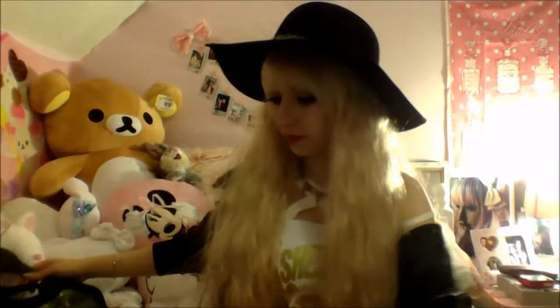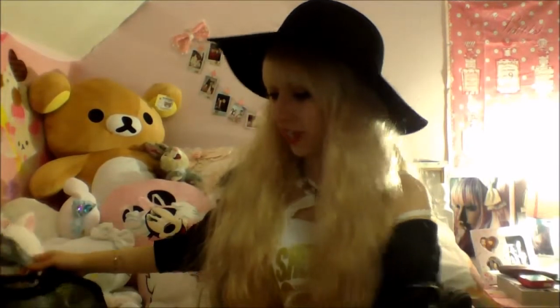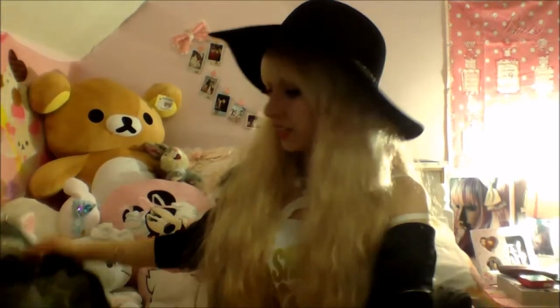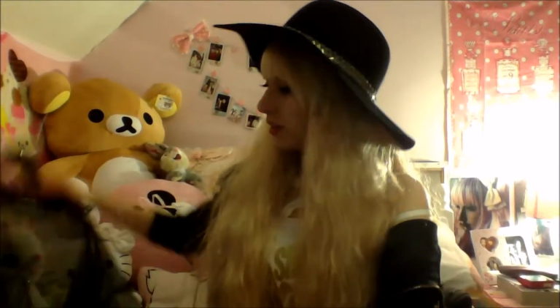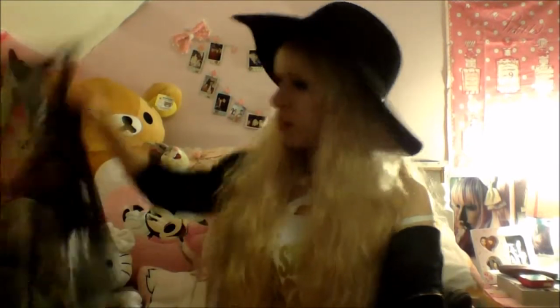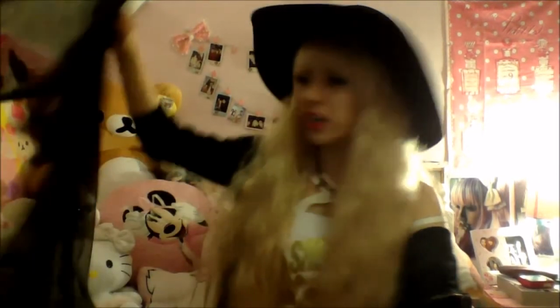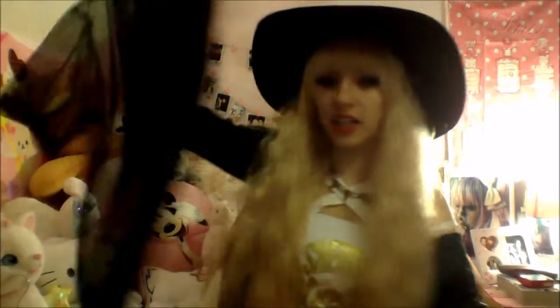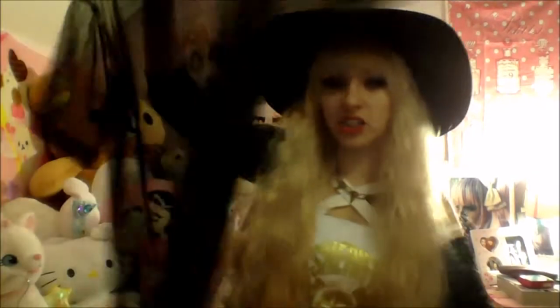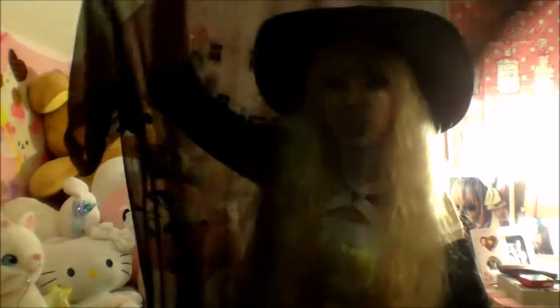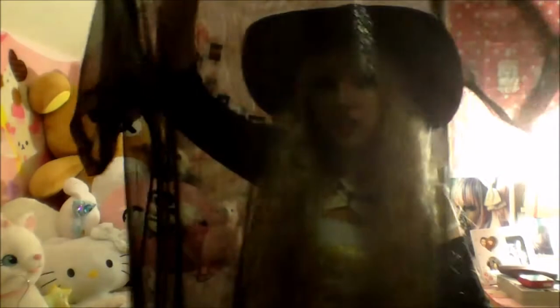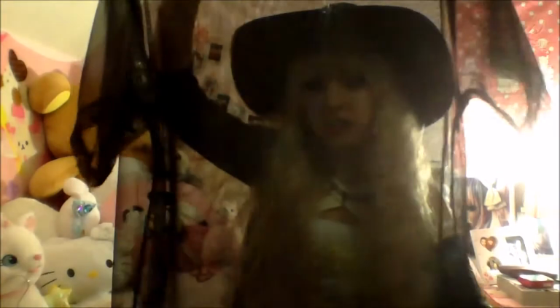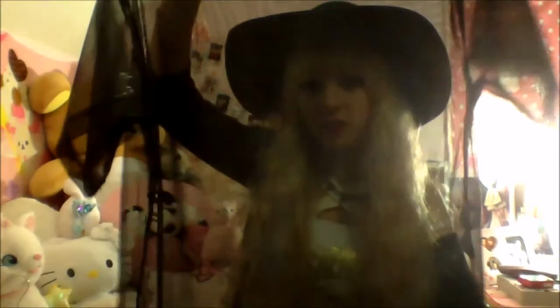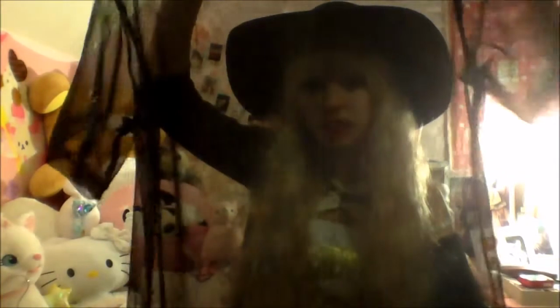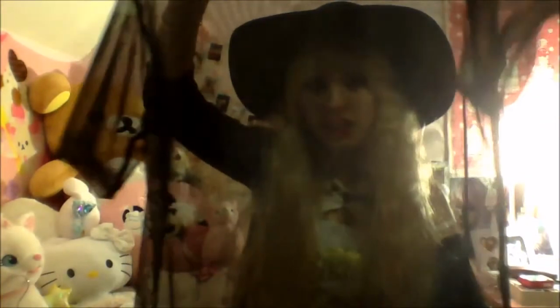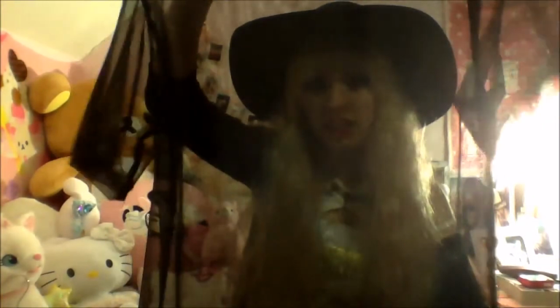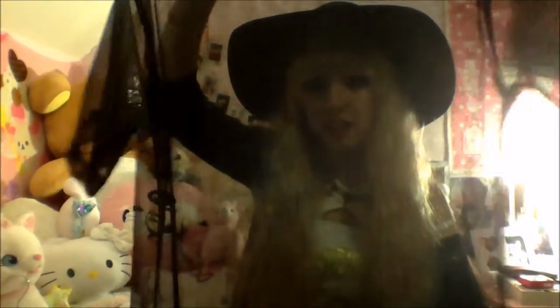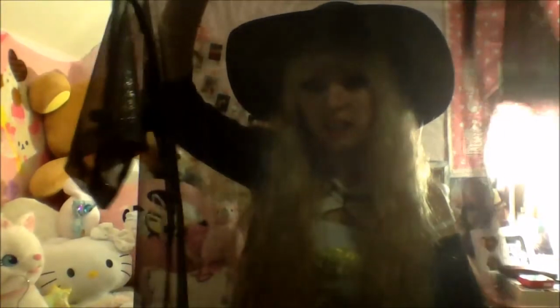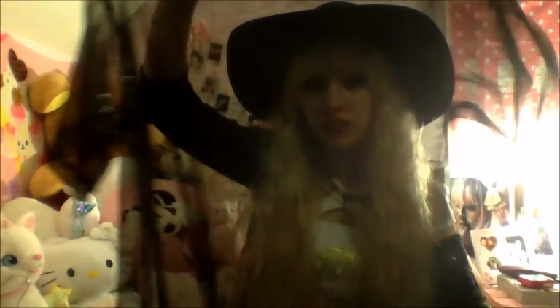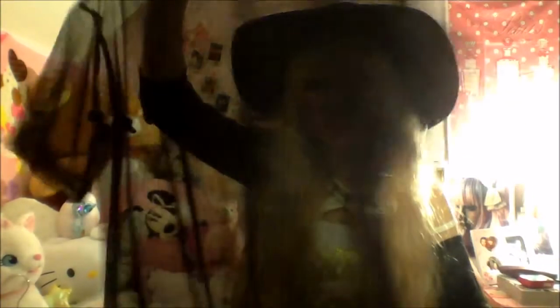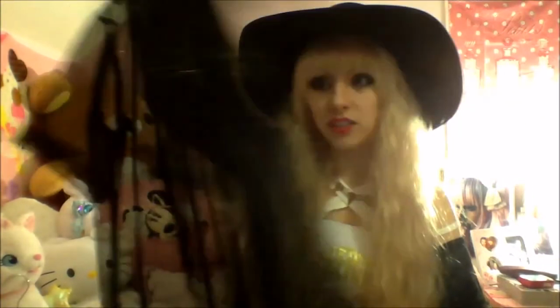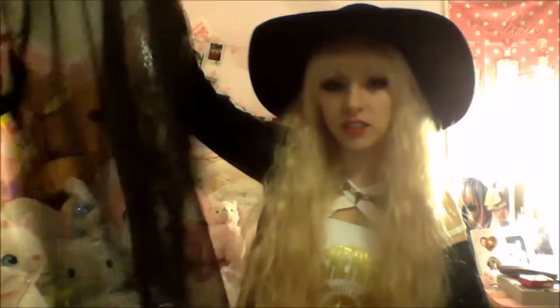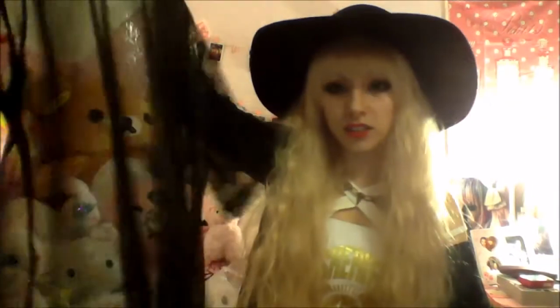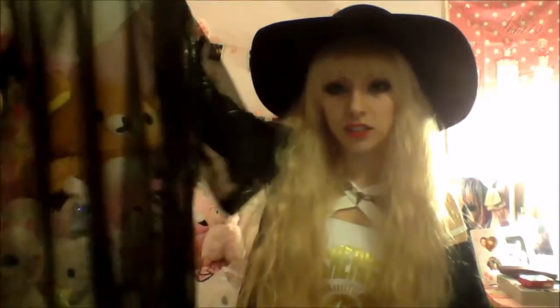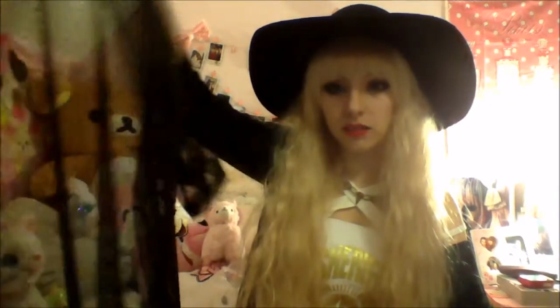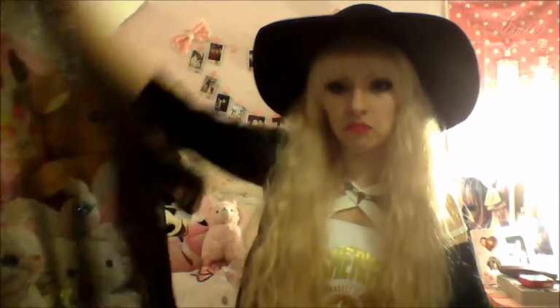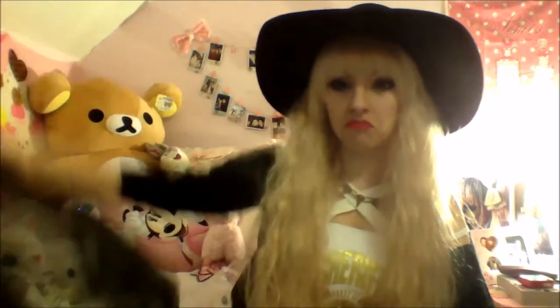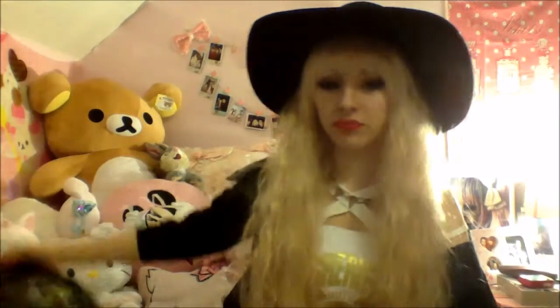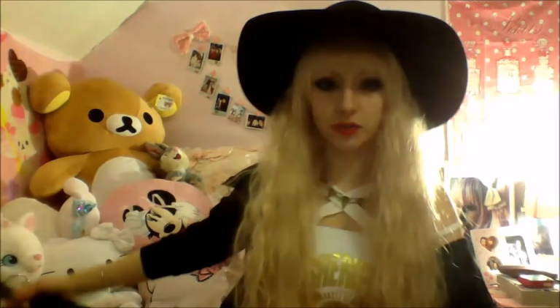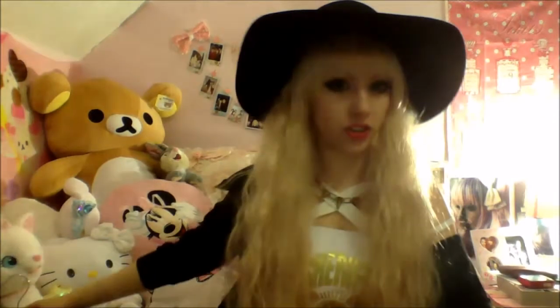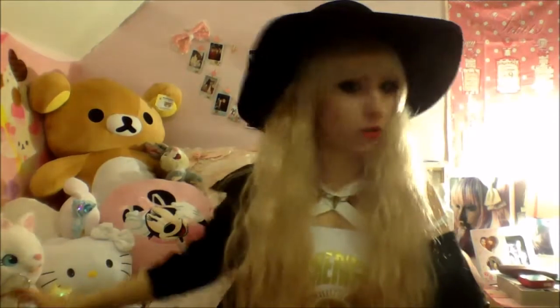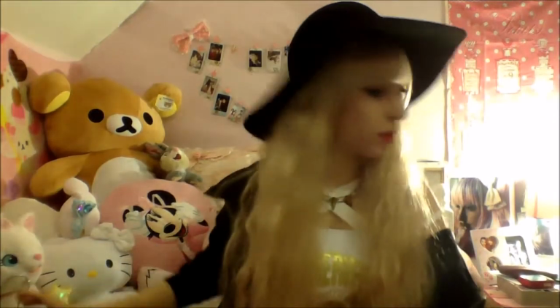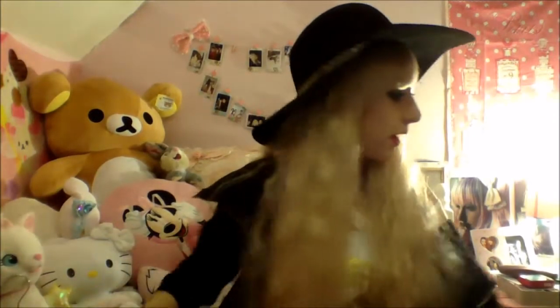I also got one in black as well, and it's quite sparkly actually — doesn't really show on webcam though.